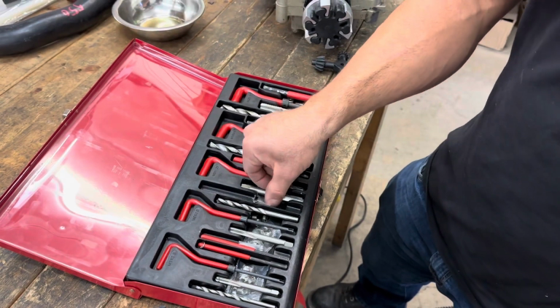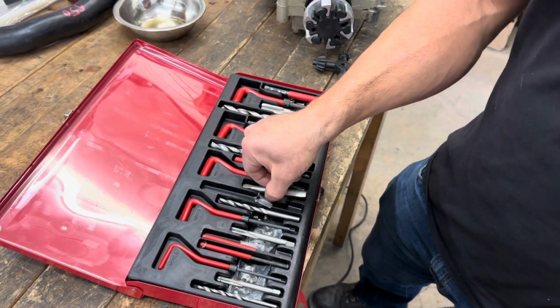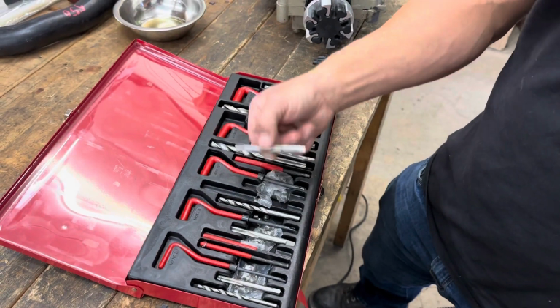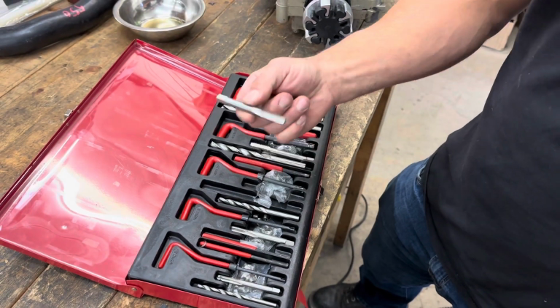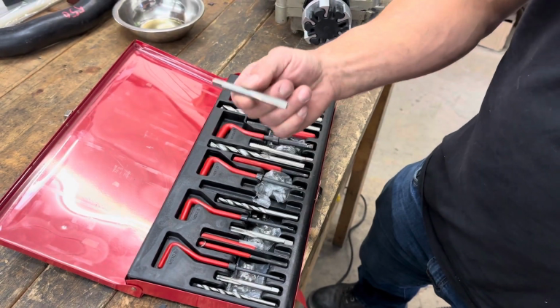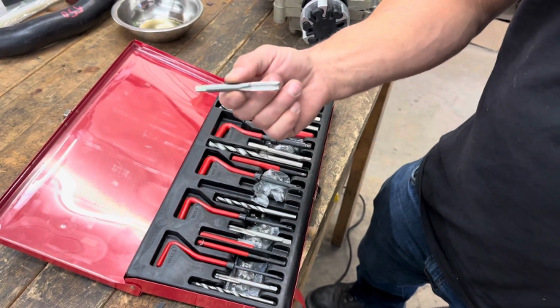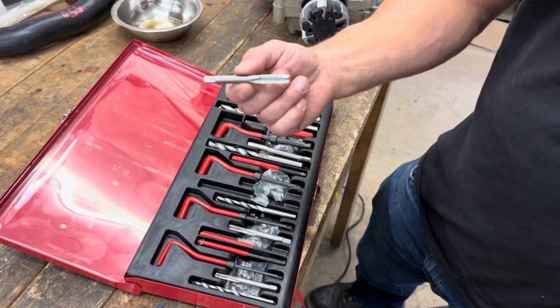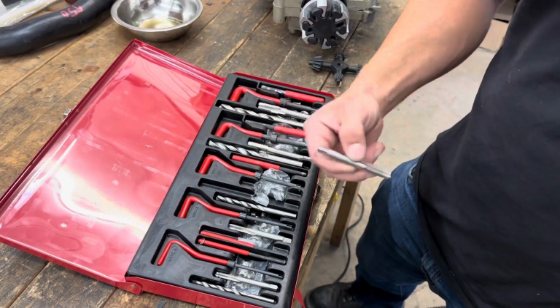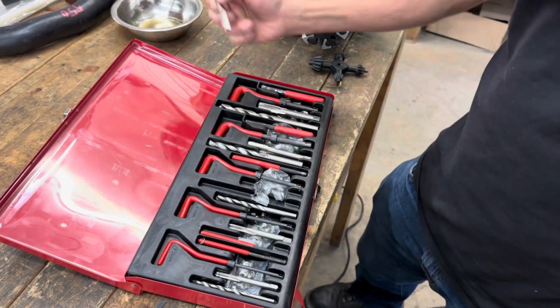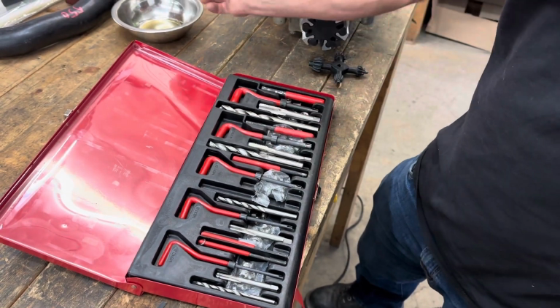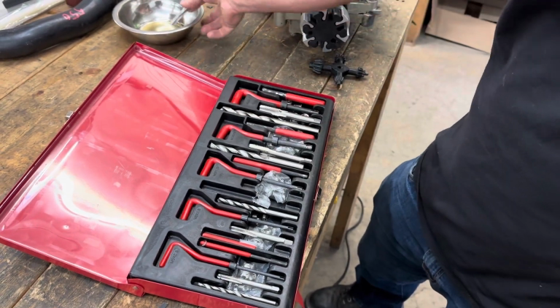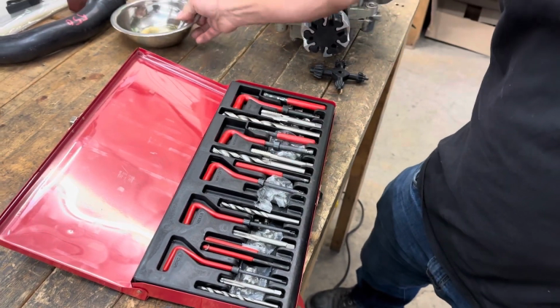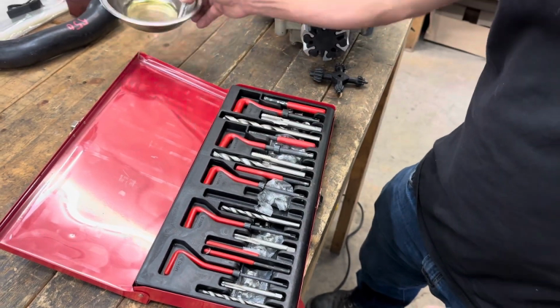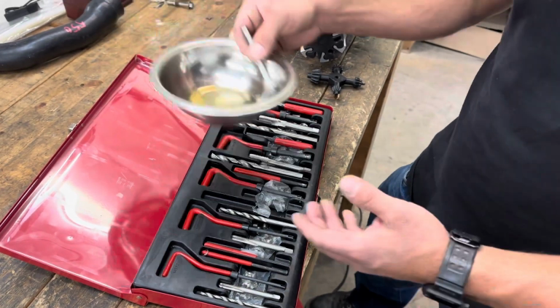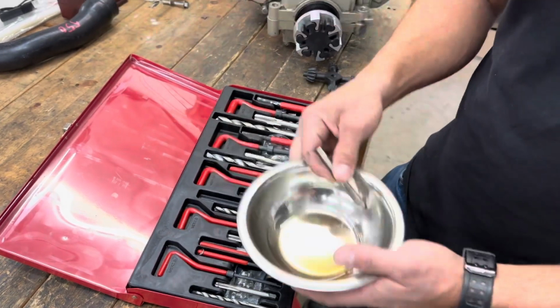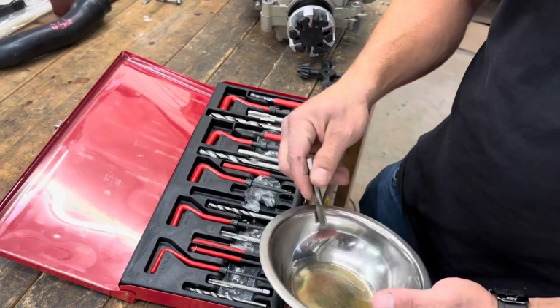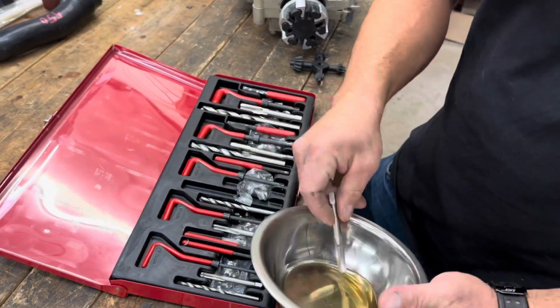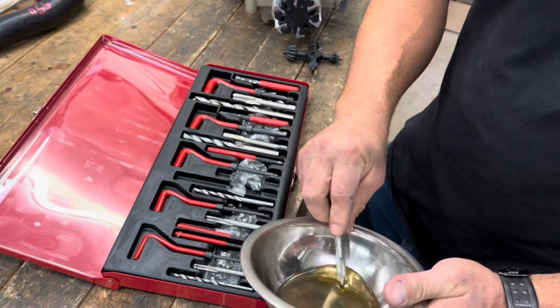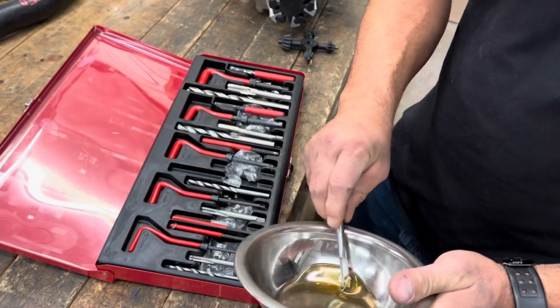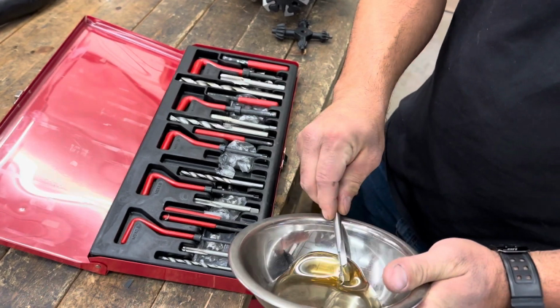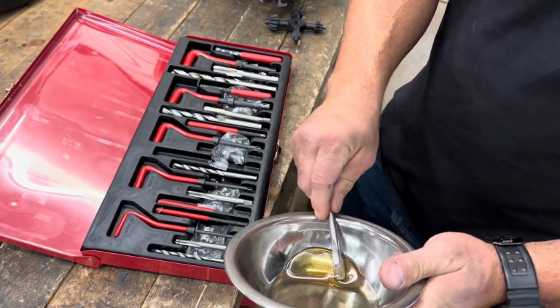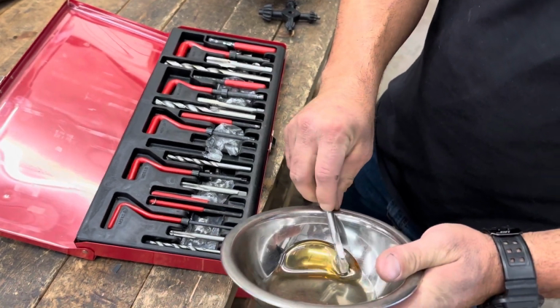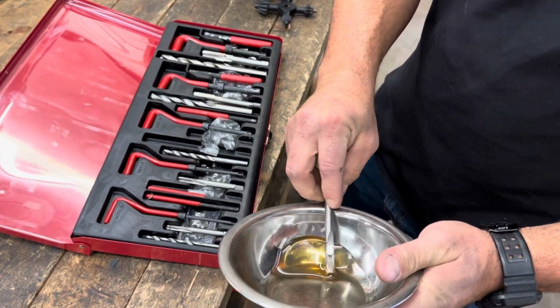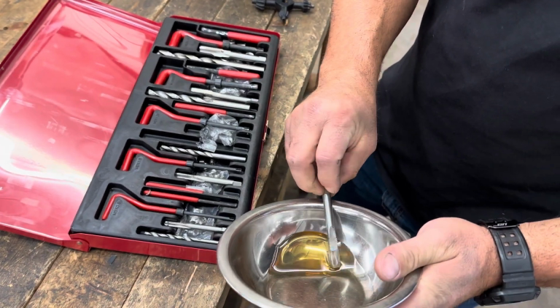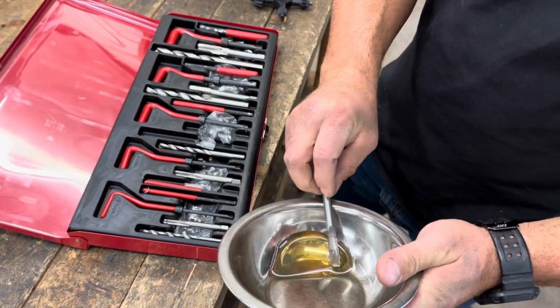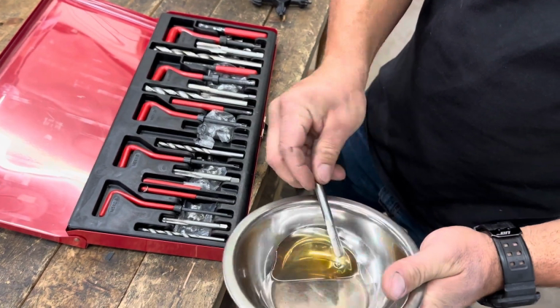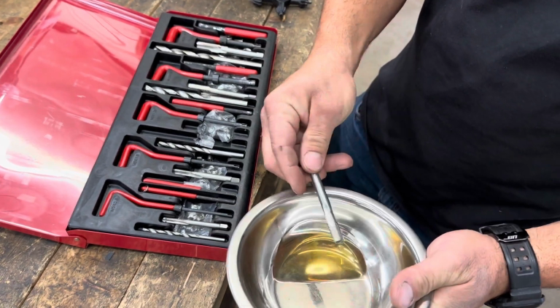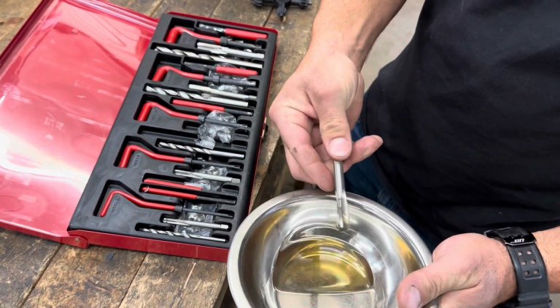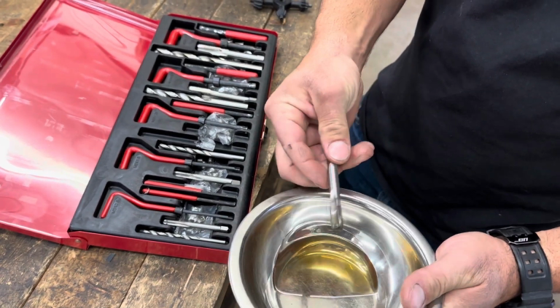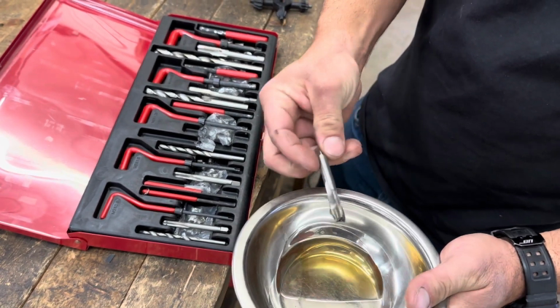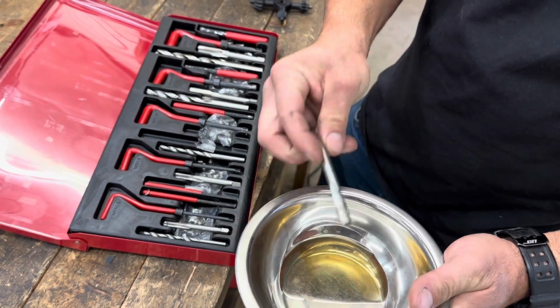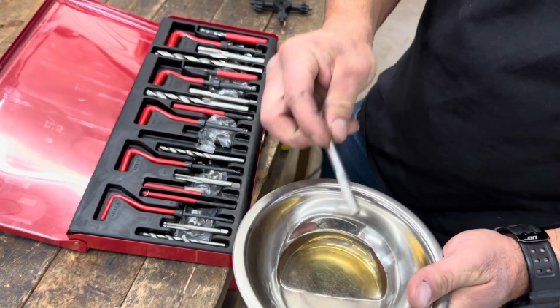We're going to make sure we select the right tap, and we're going to go ahead and coat it in a little bit of motor oil. This is very important so it doesn't create any friction as it goes in and out of that hole.